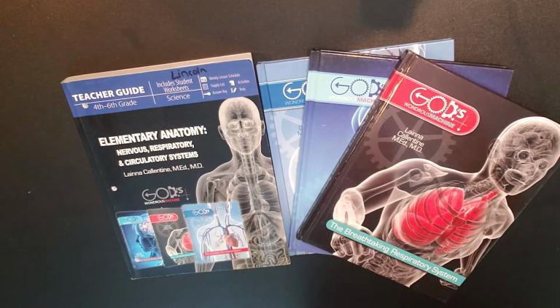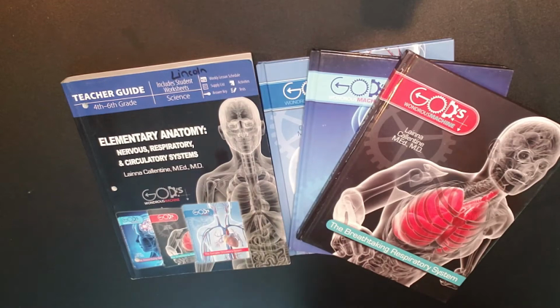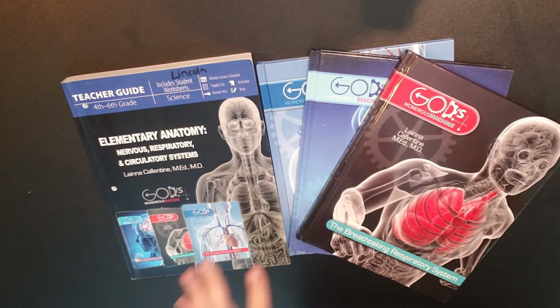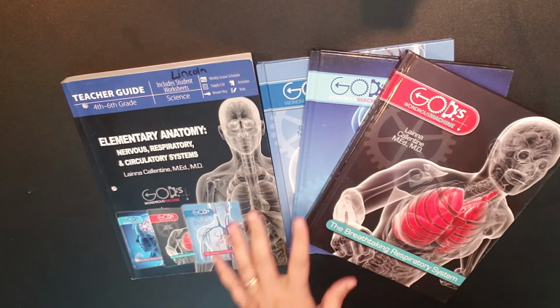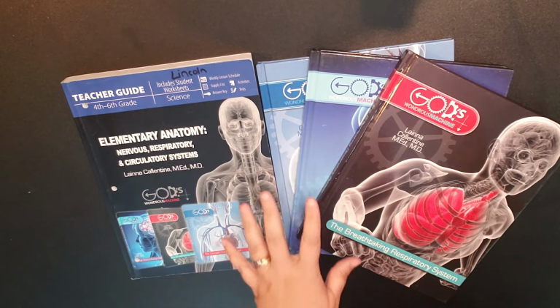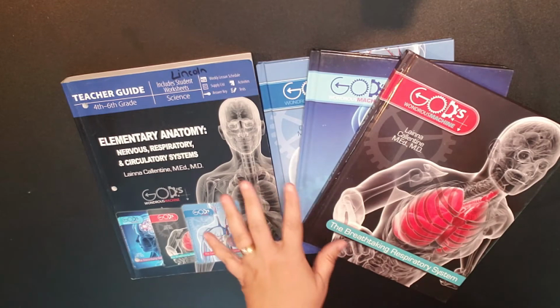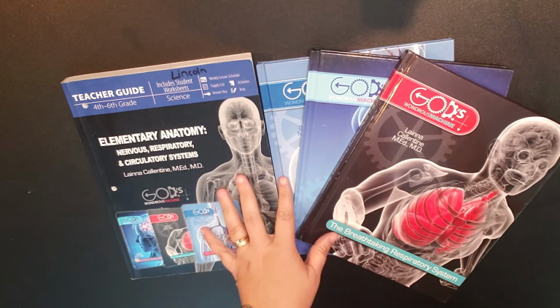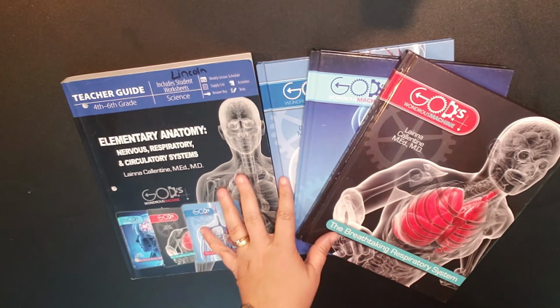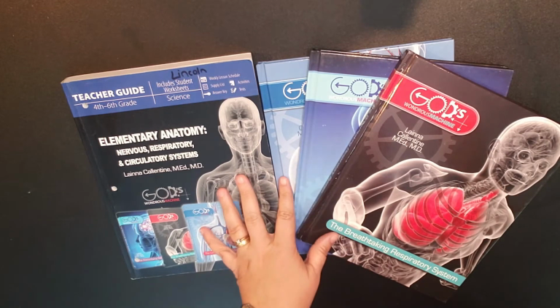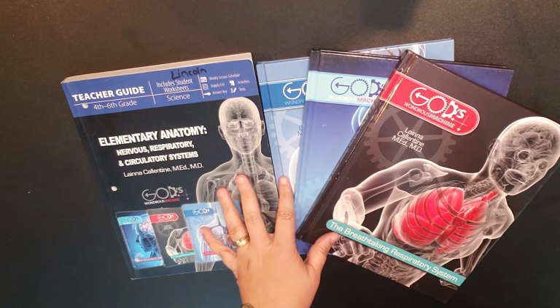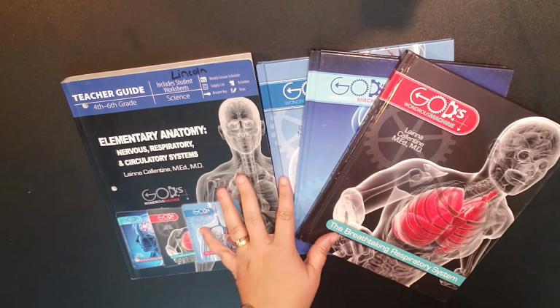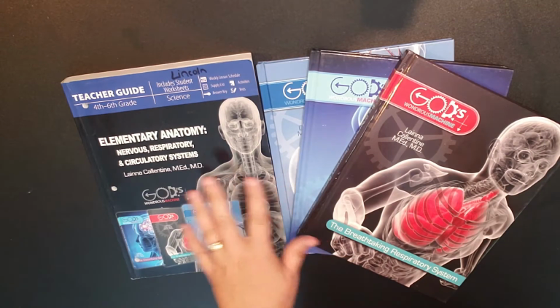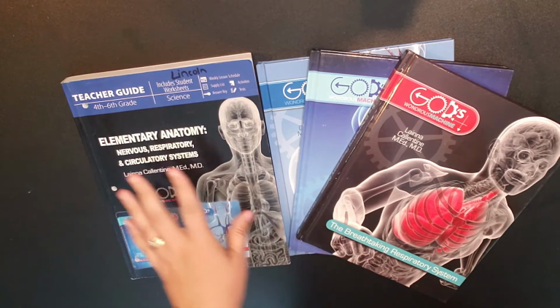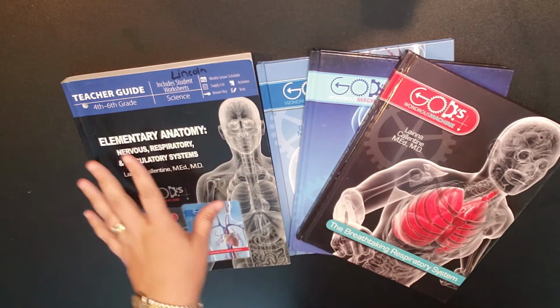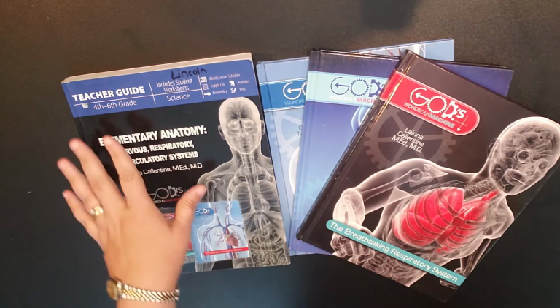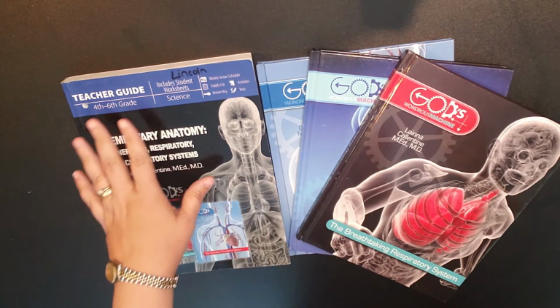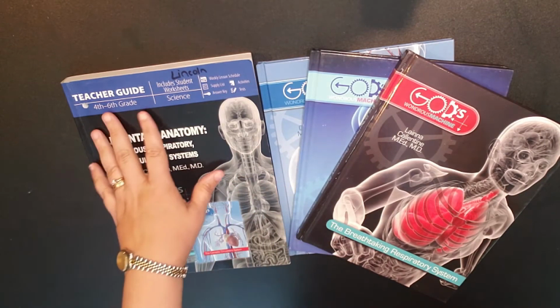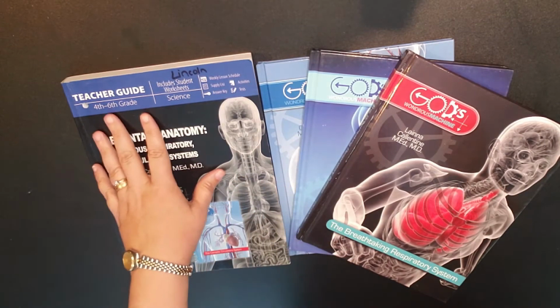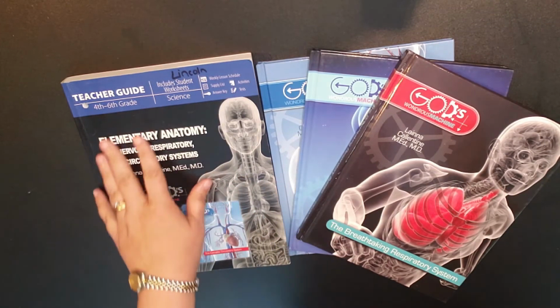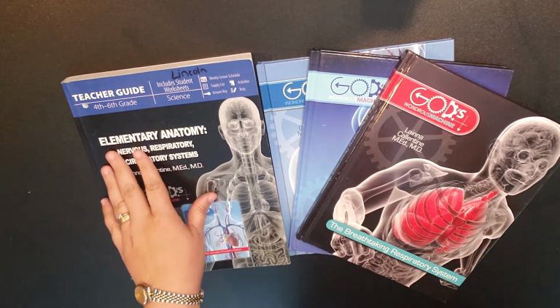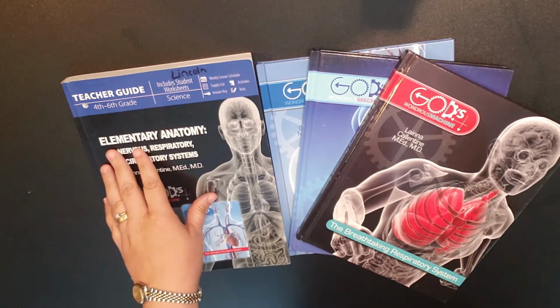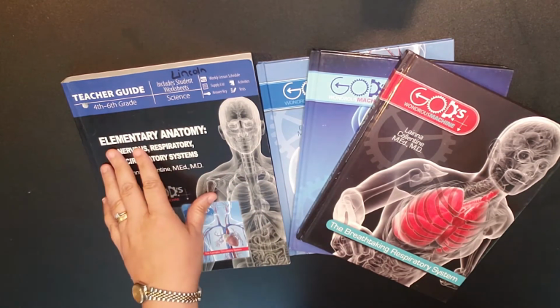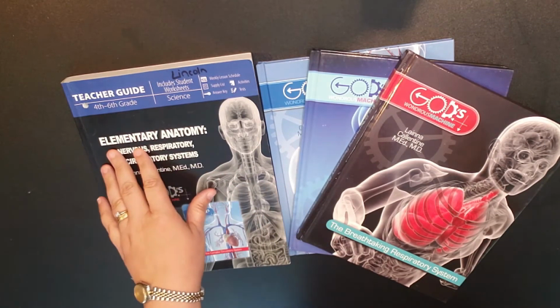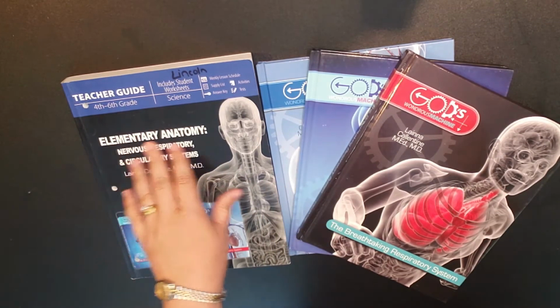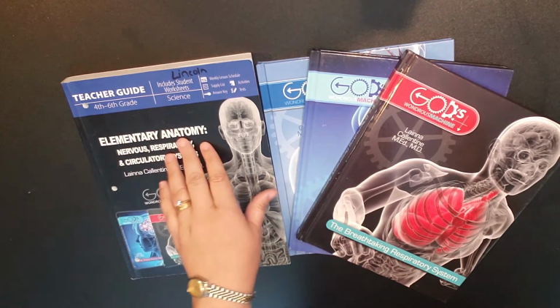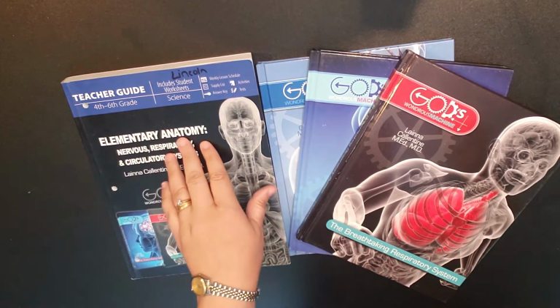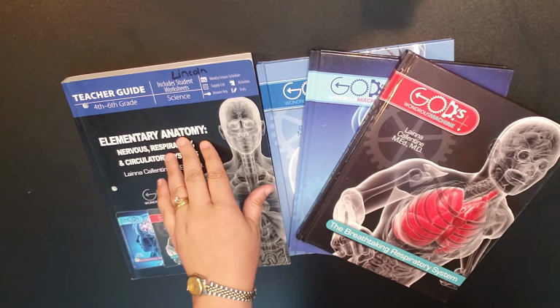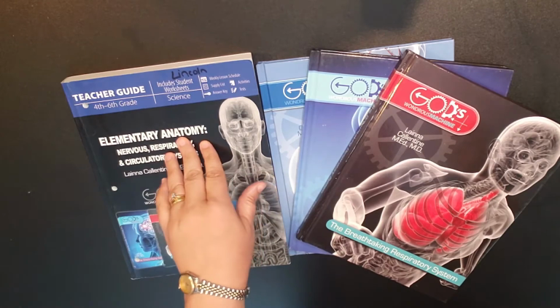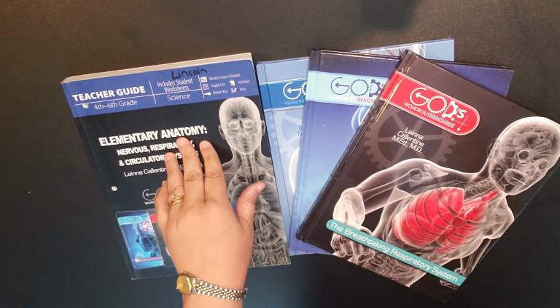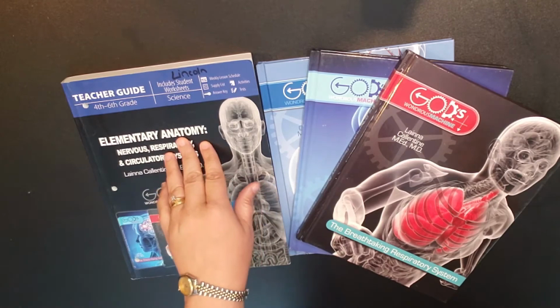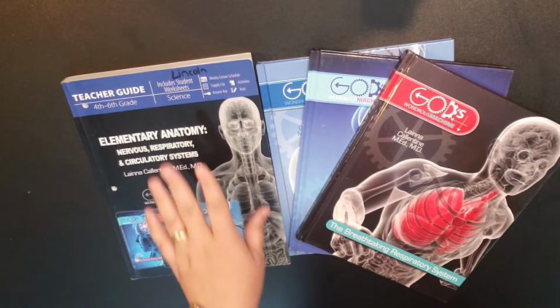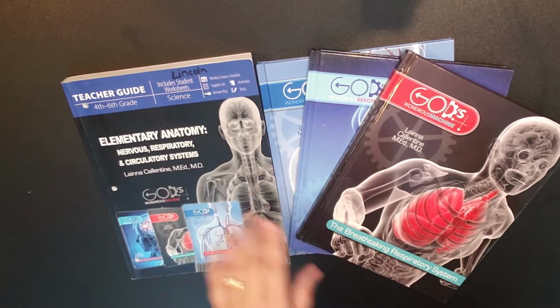Today, let's just do a quick flip through of the Masterbooks Elementary Anatomy Program.